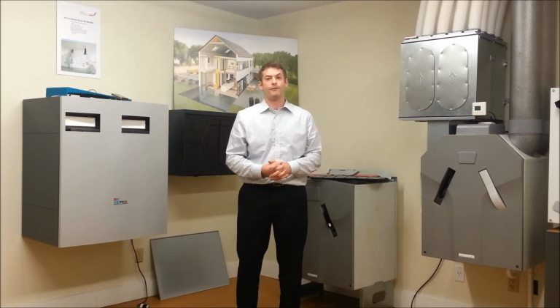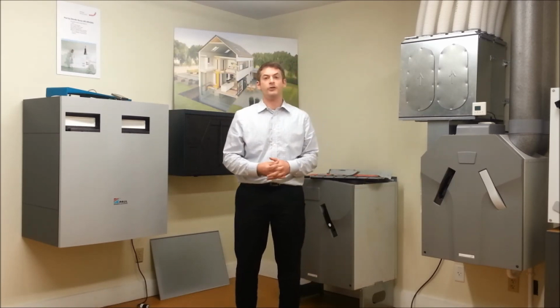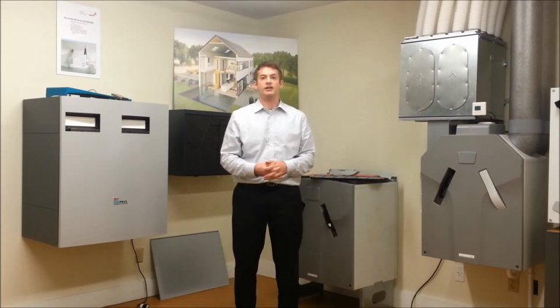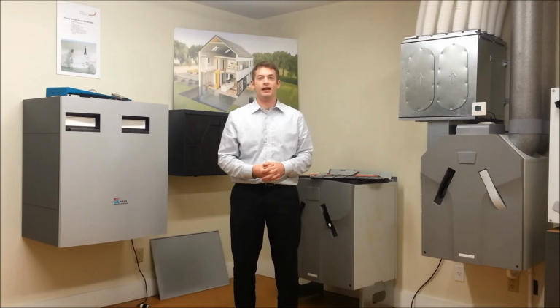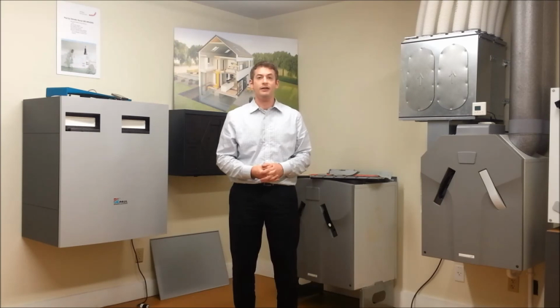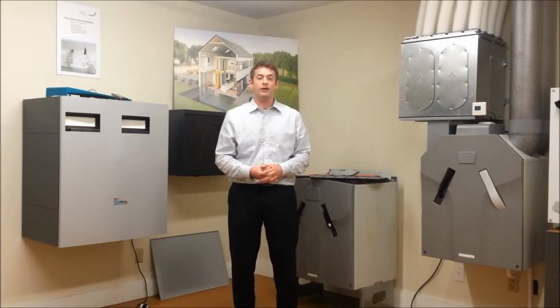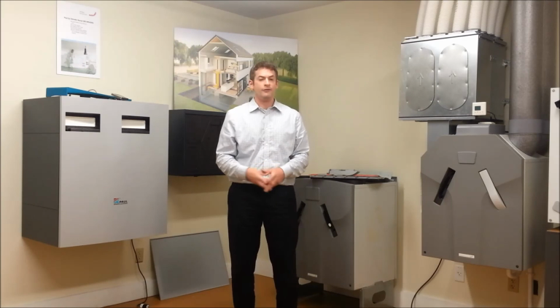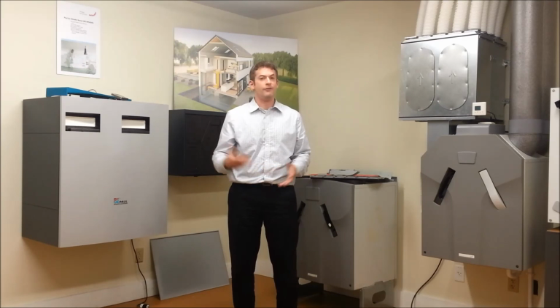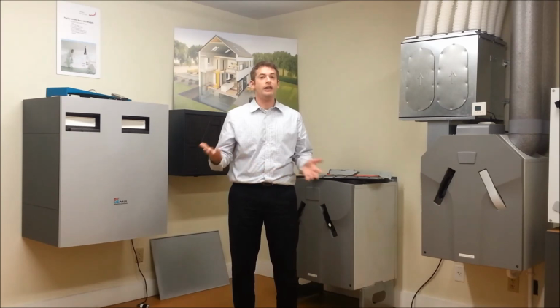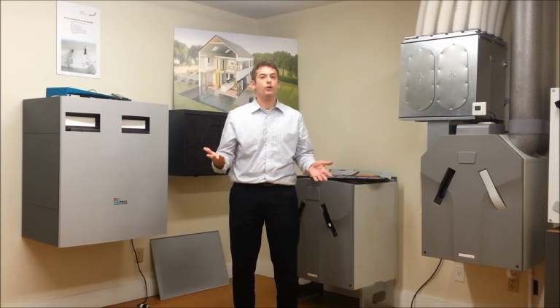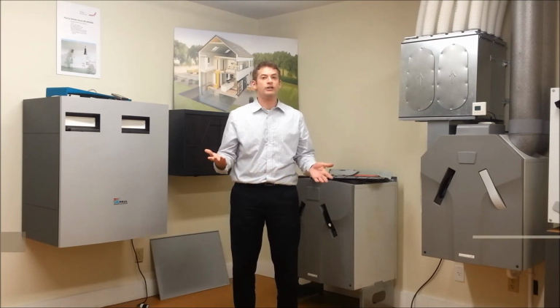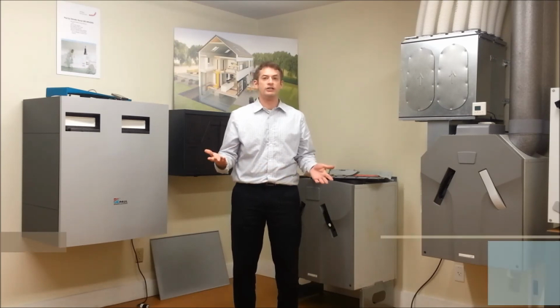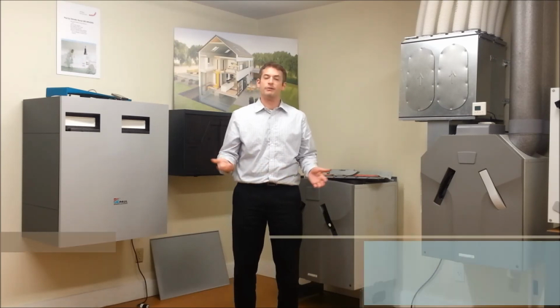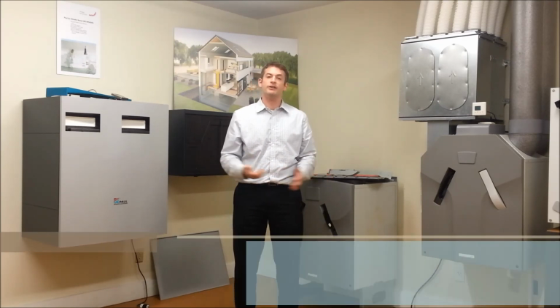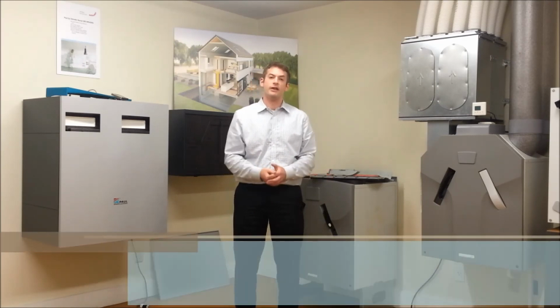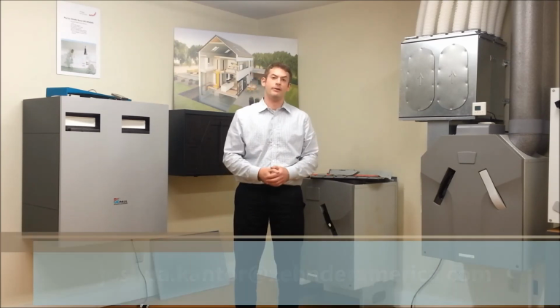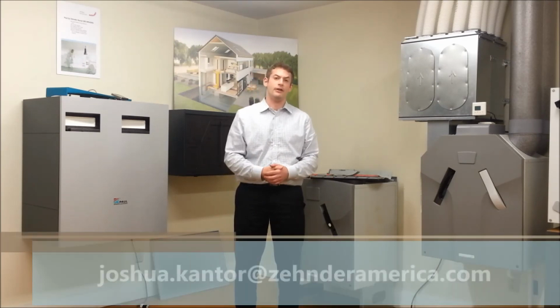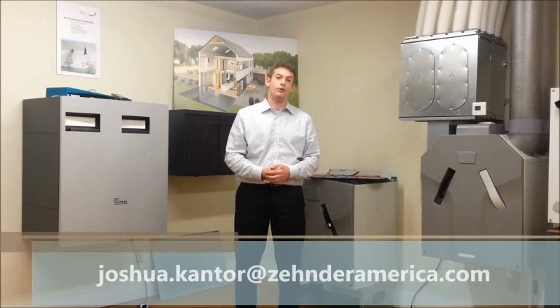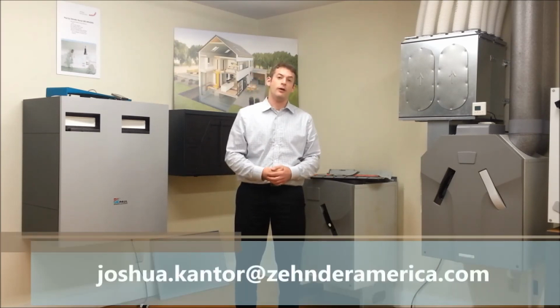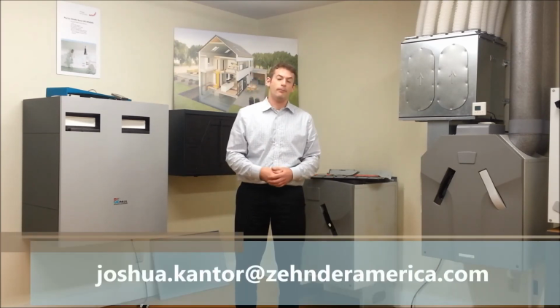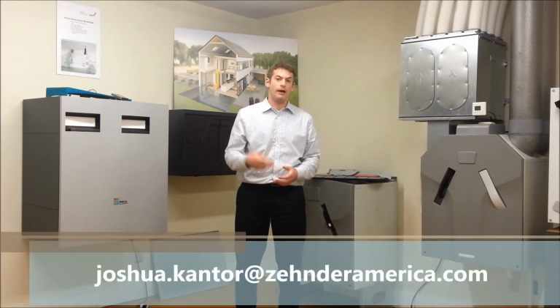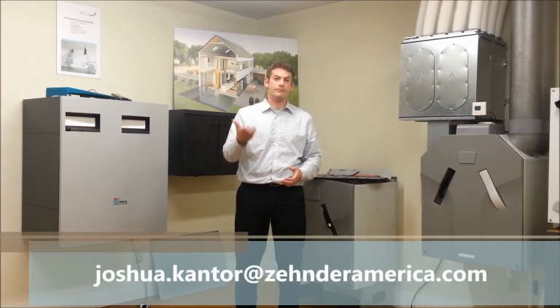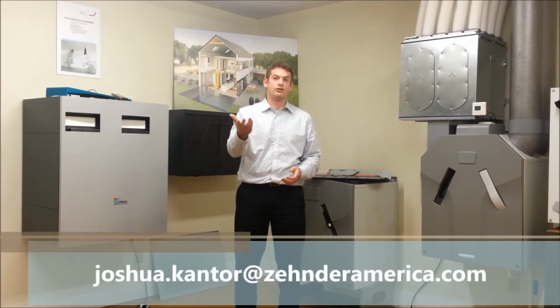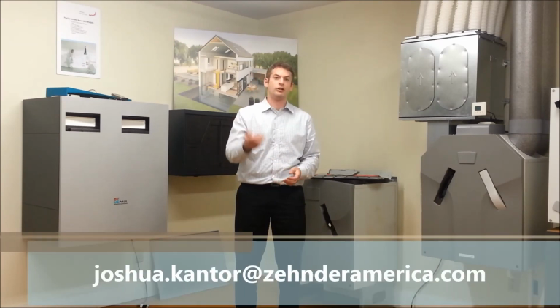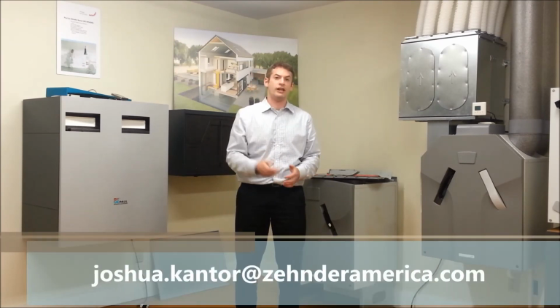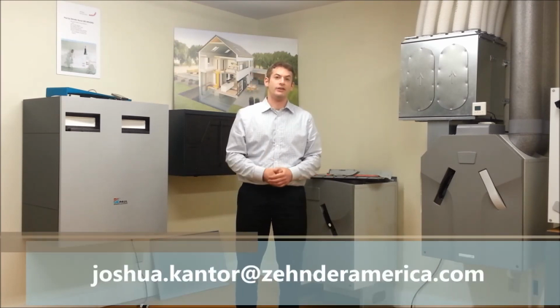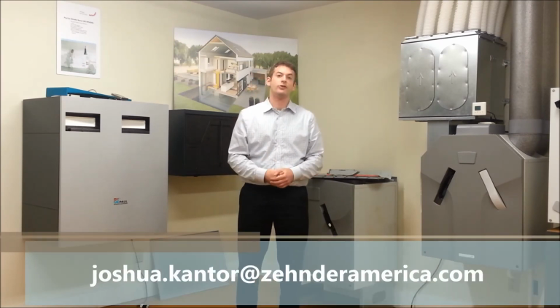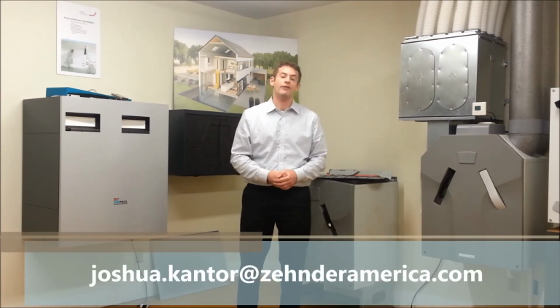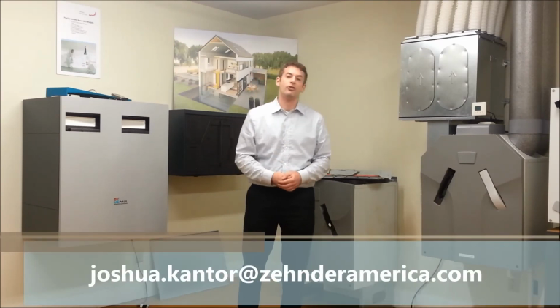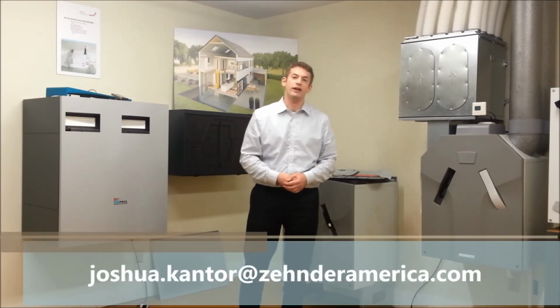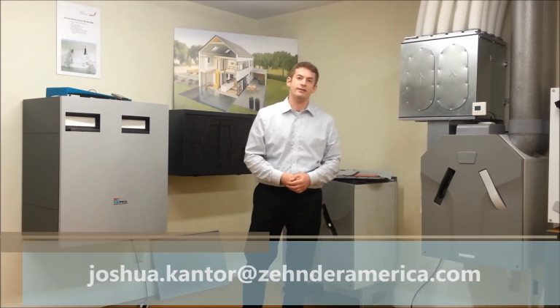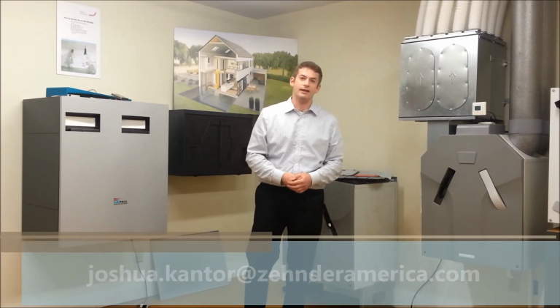I hope all this information was helpful for you today. If you have any questions, please let me know. My name is Josh Cantor. Have a great day.